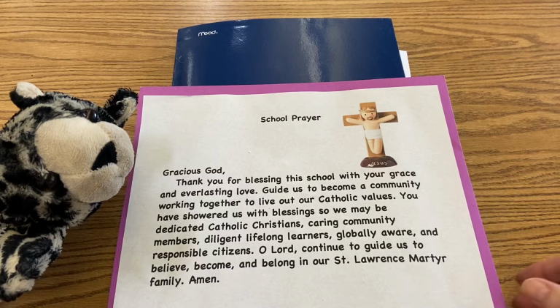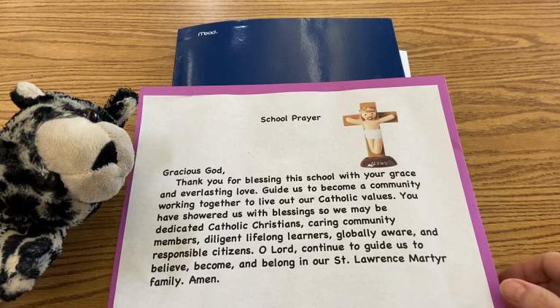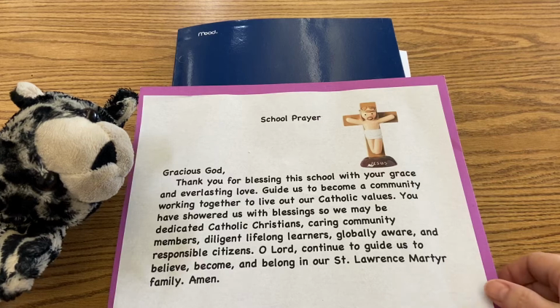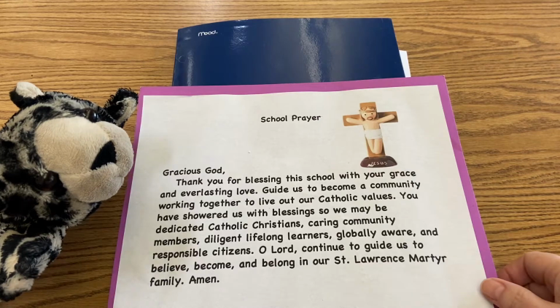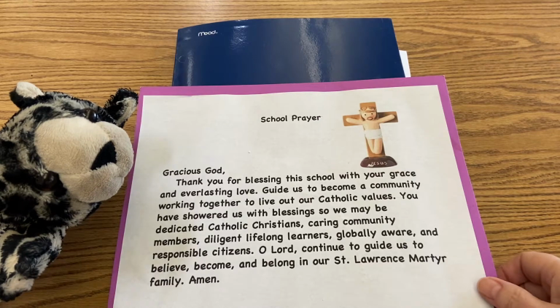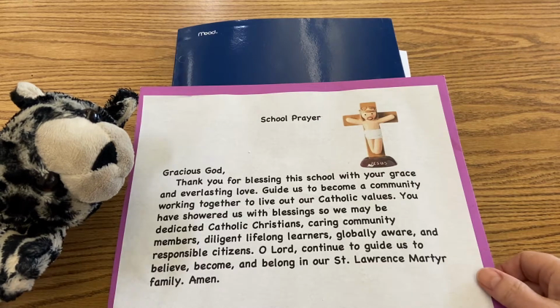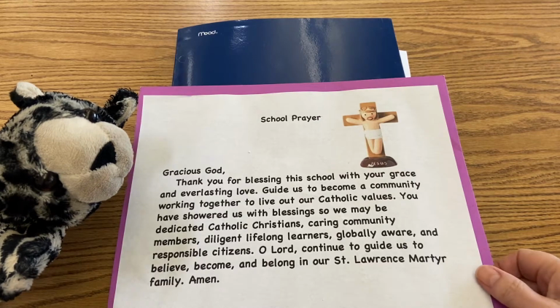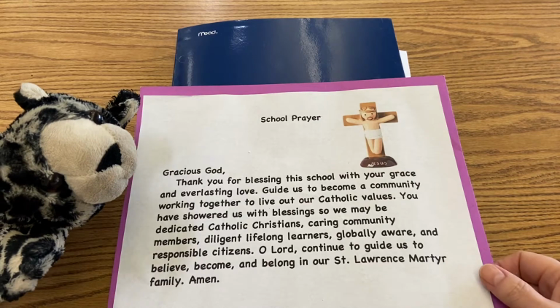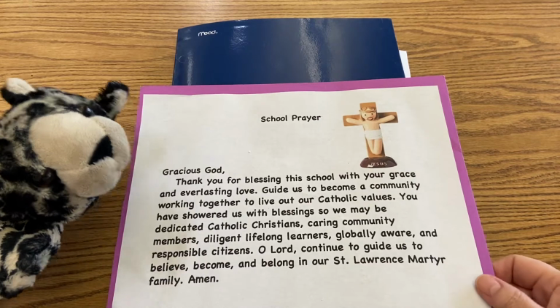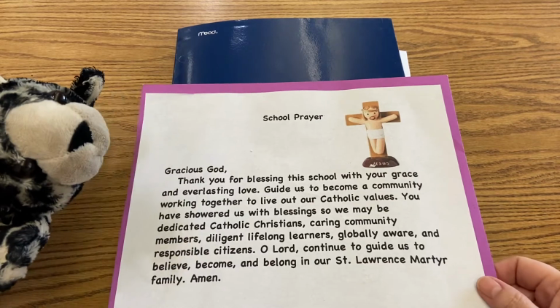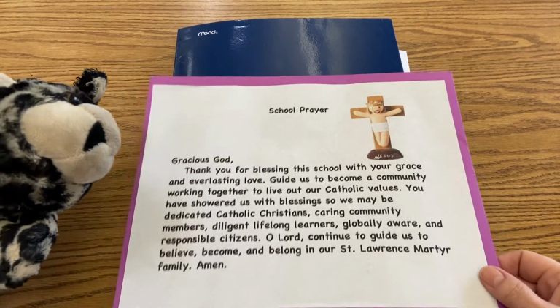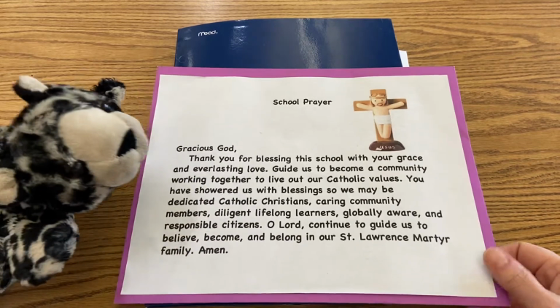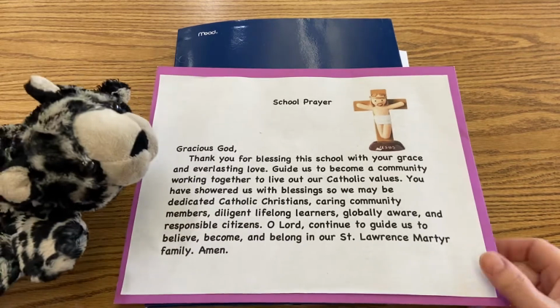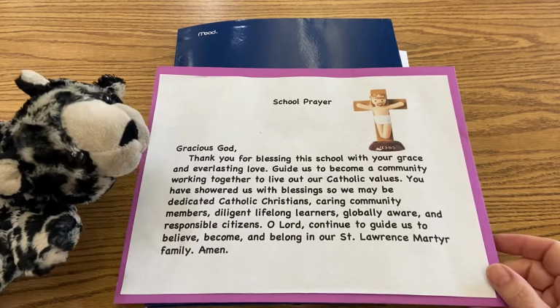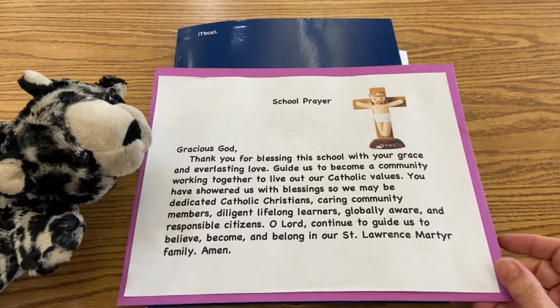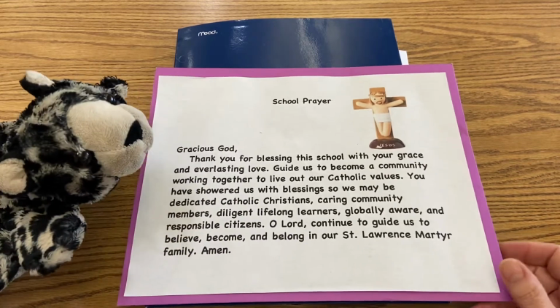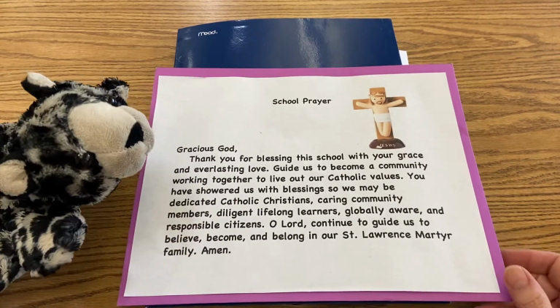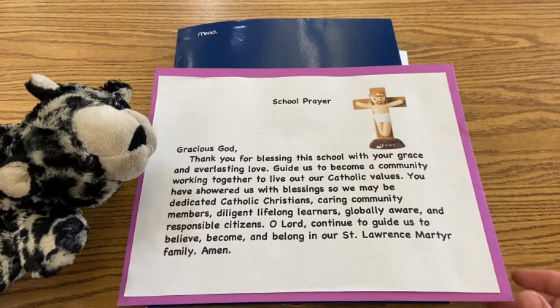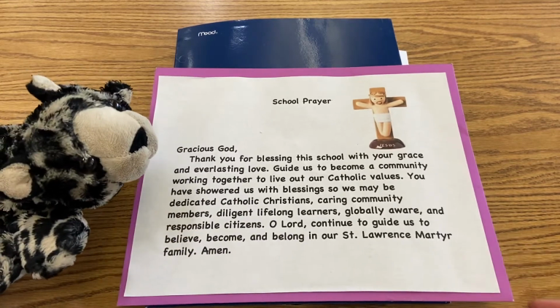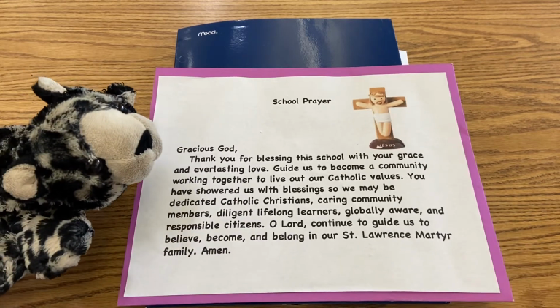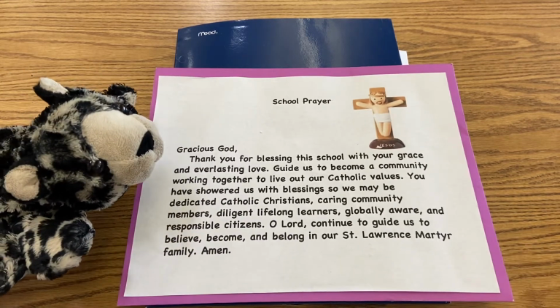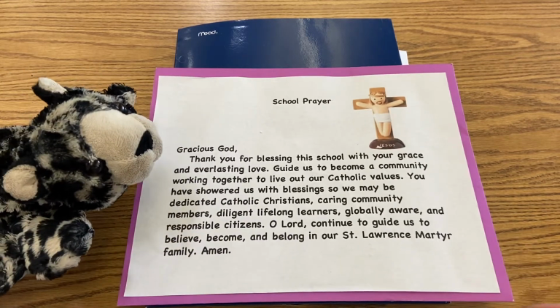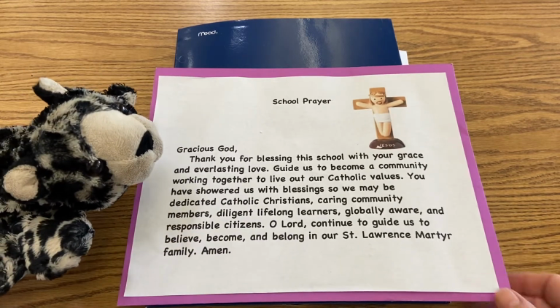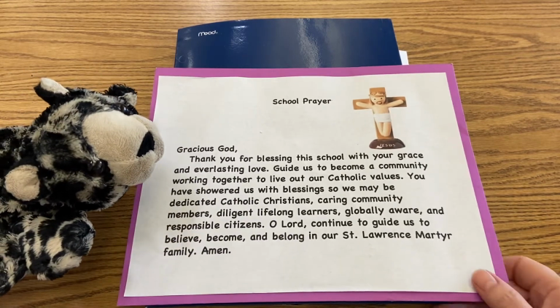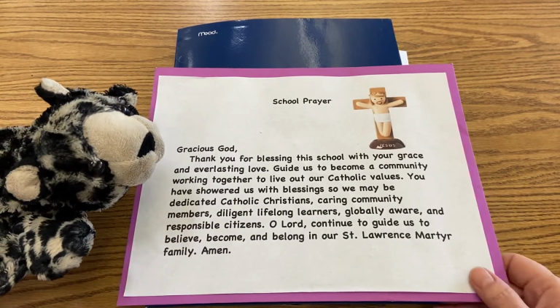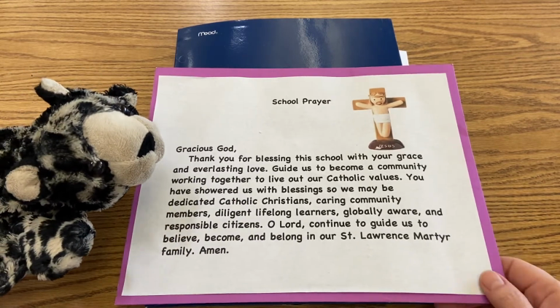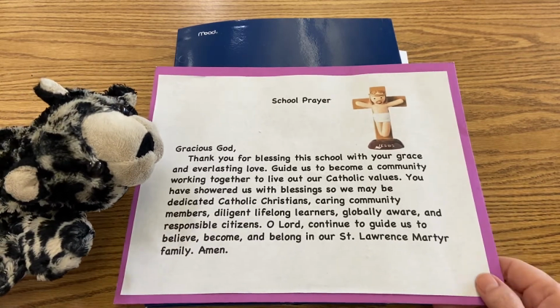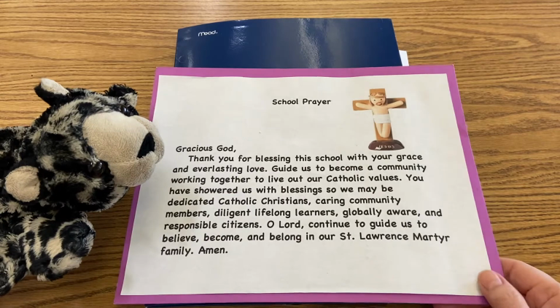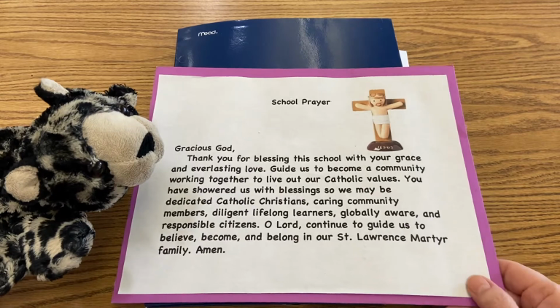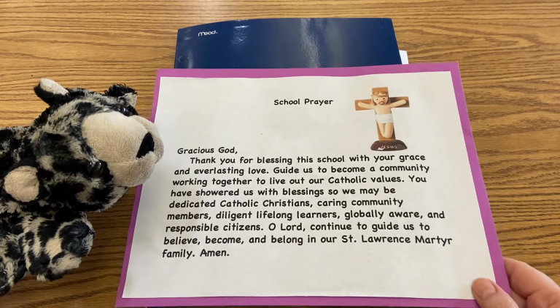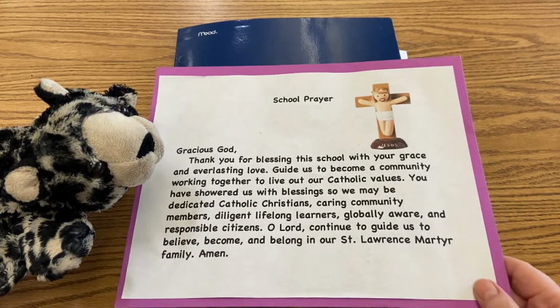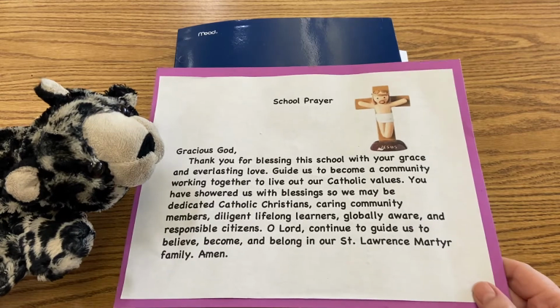Good morning, boys and girls, and happy Tuesday. Let's get ready for our school prayer.